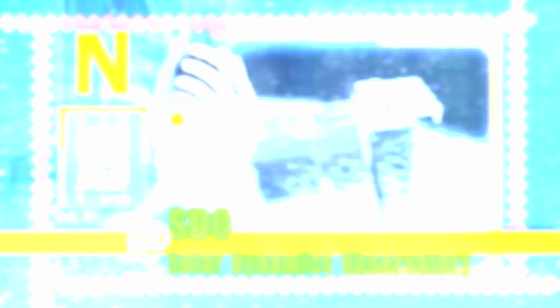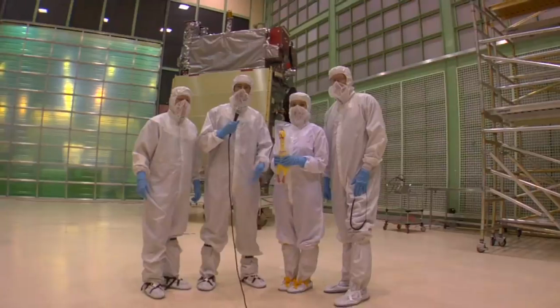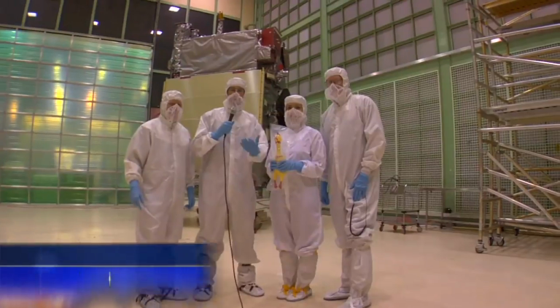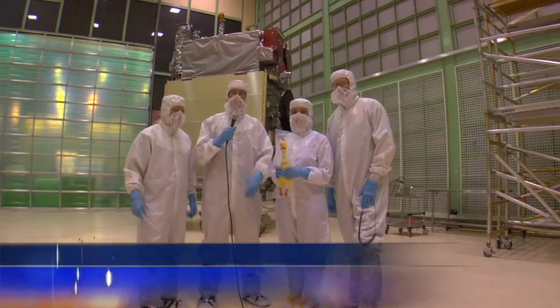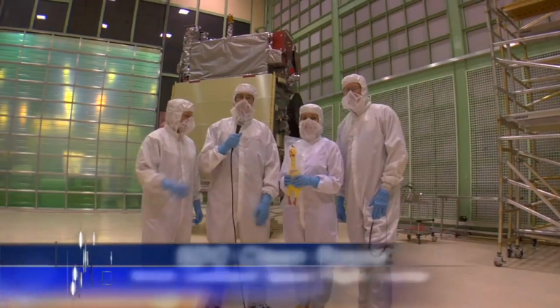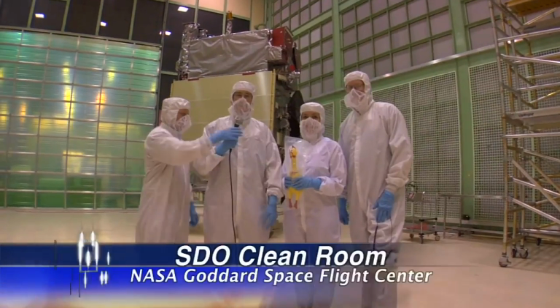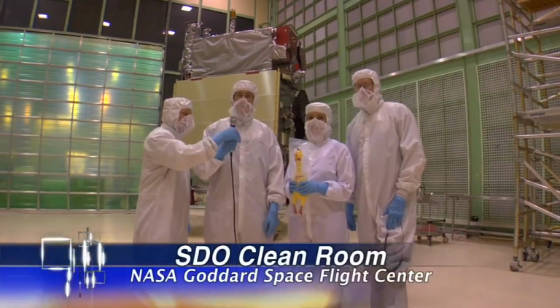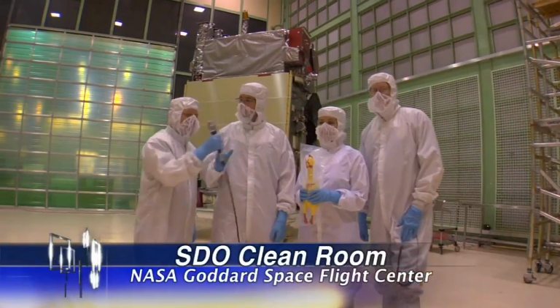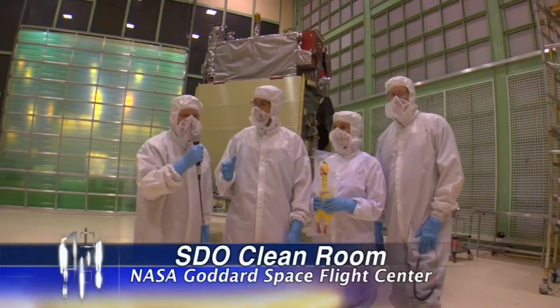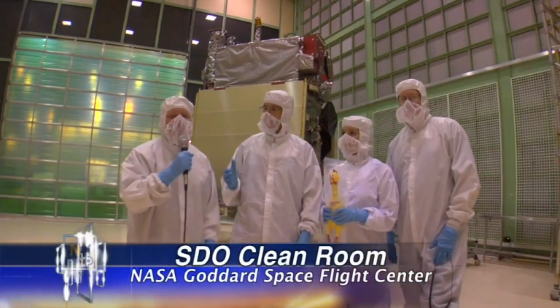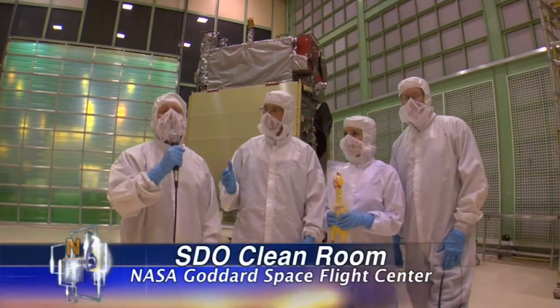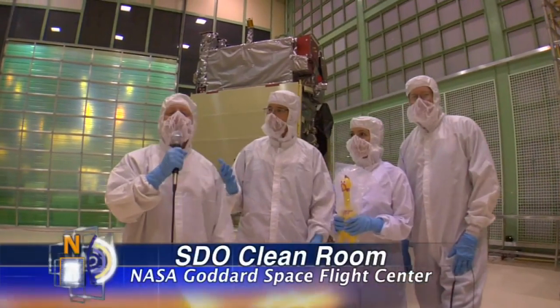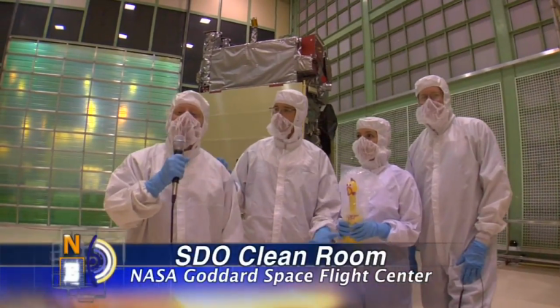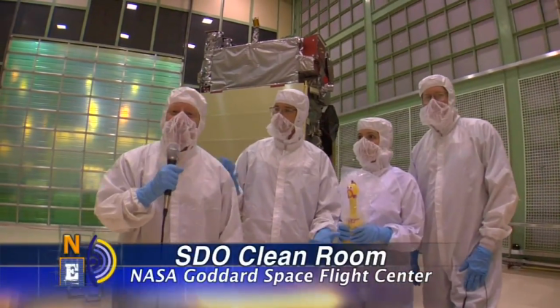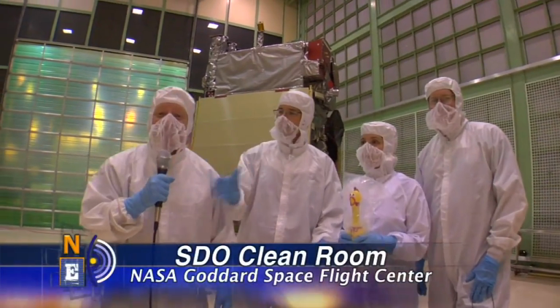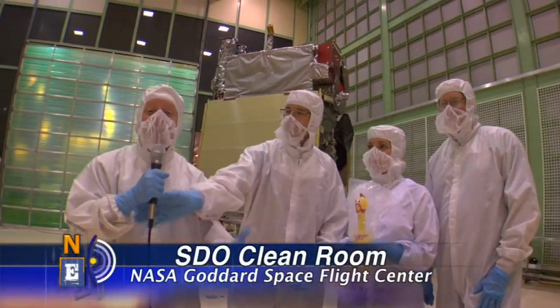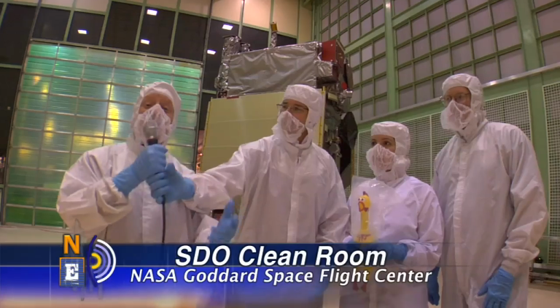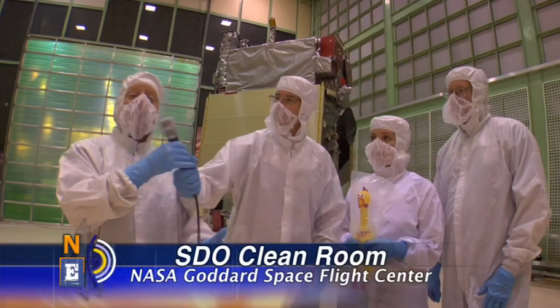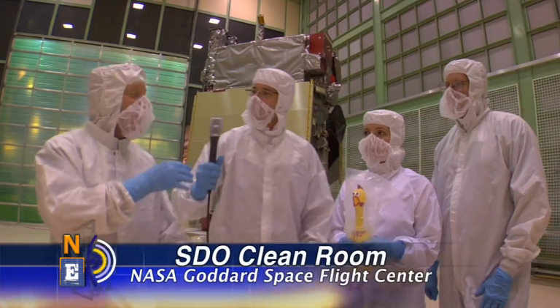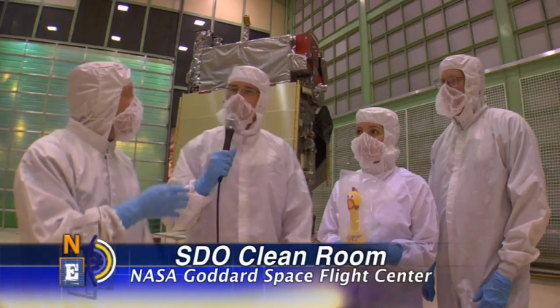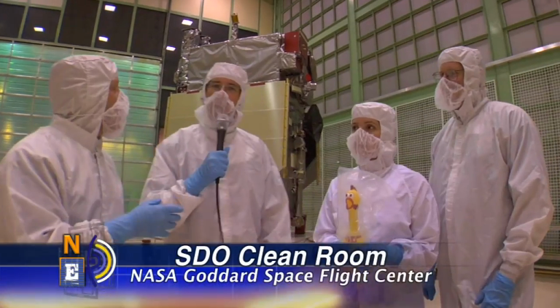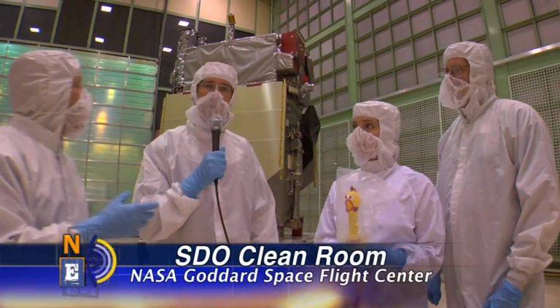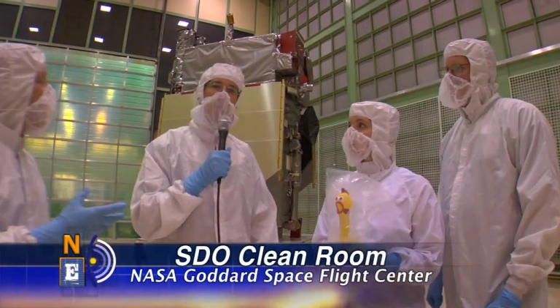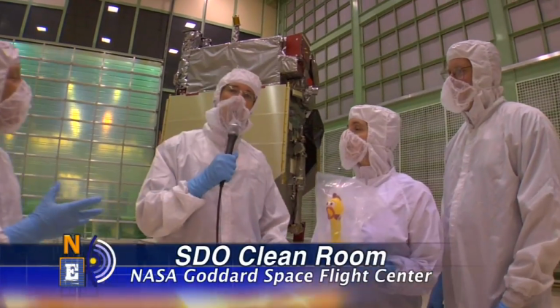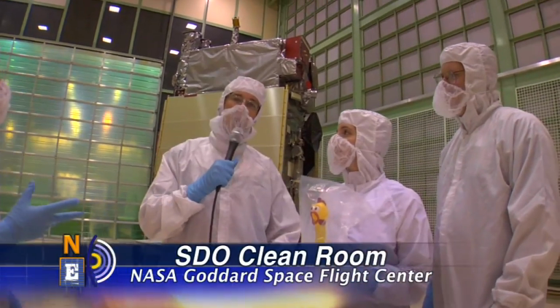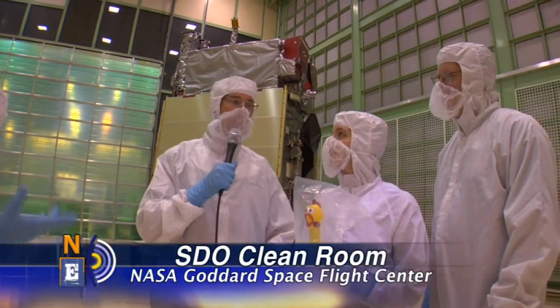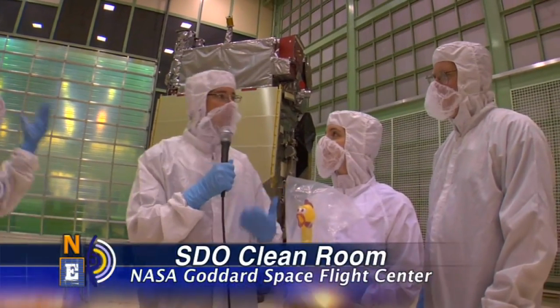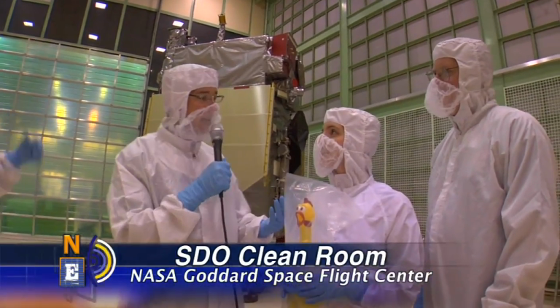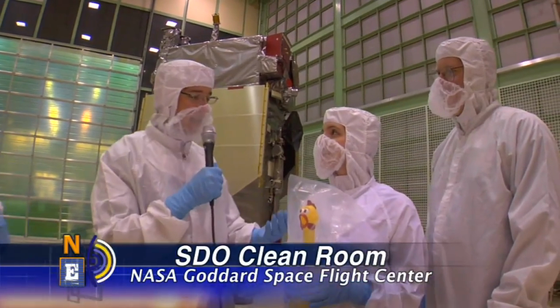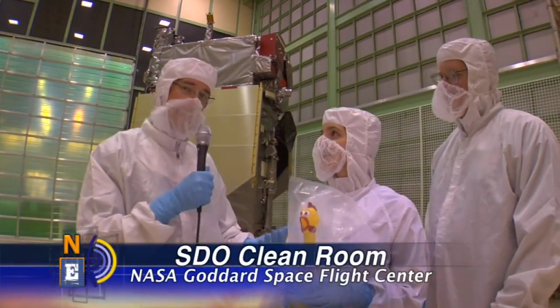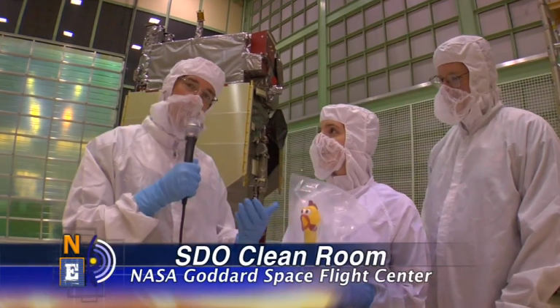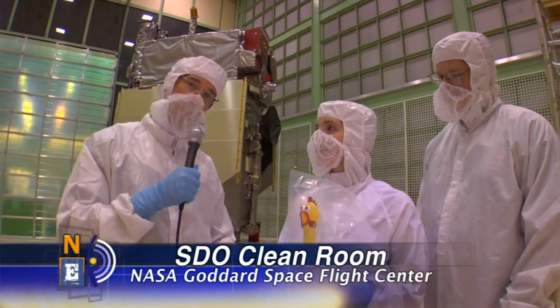Hey, welcome to NASA EDGE, an inside and outside look at all things NASA. We're here with Emily, Glenn, and Camilla.